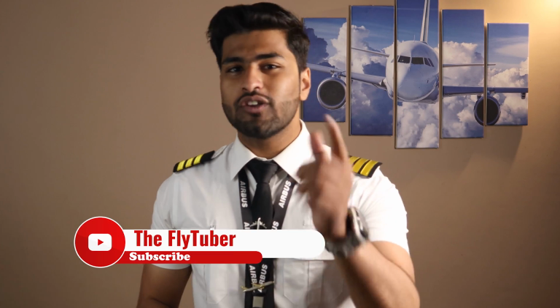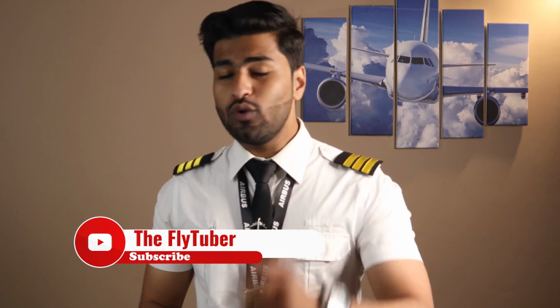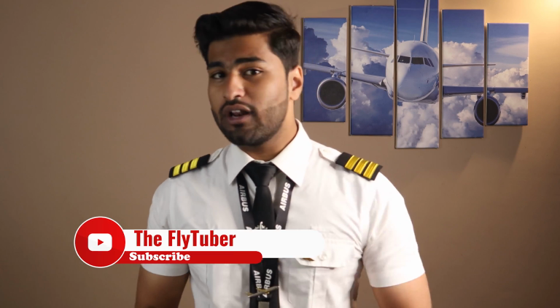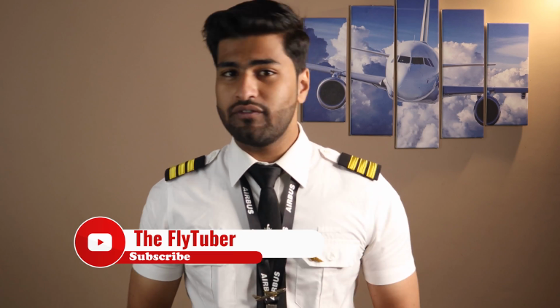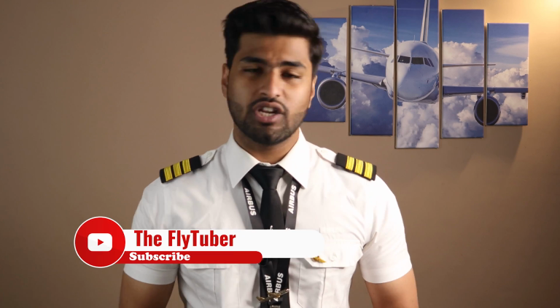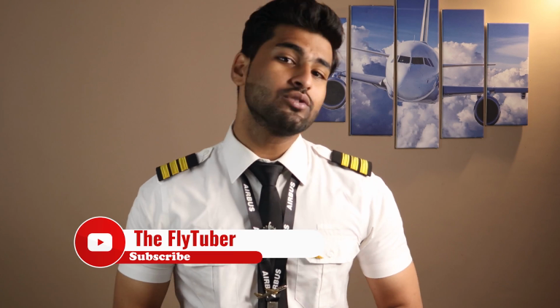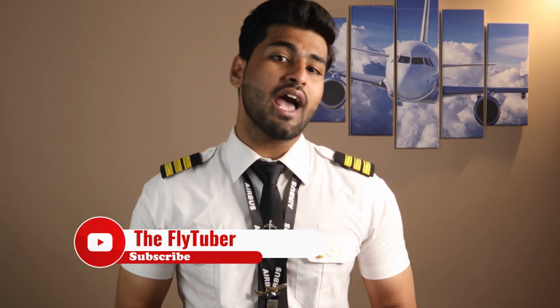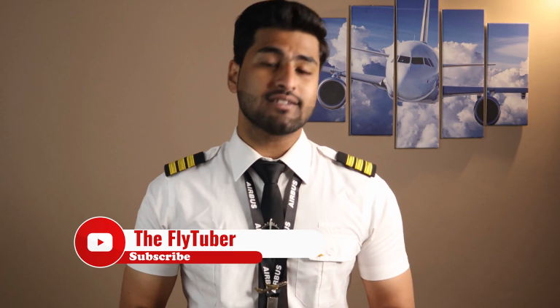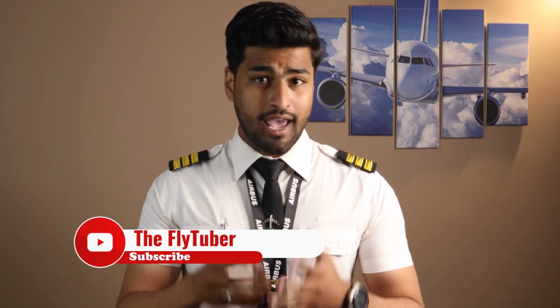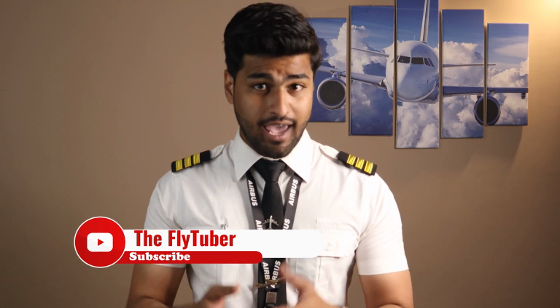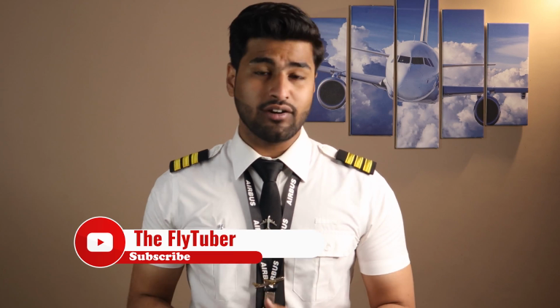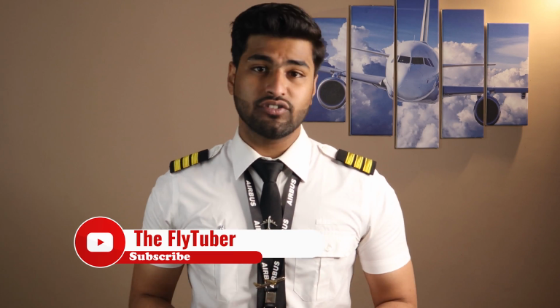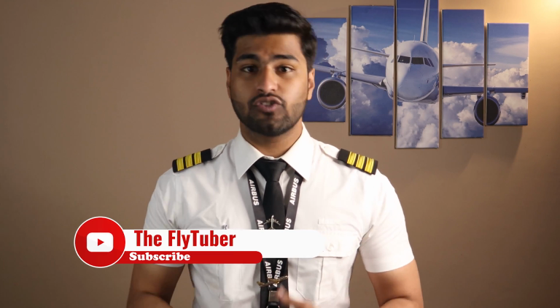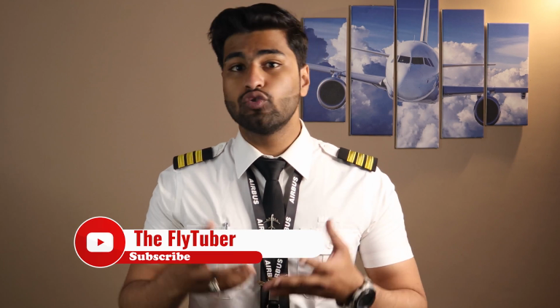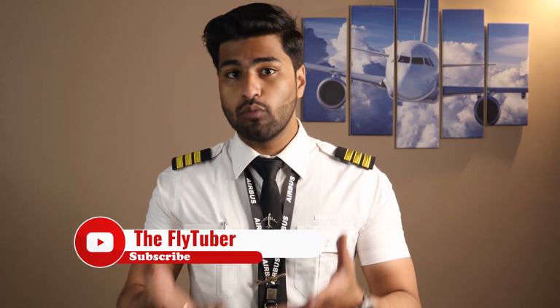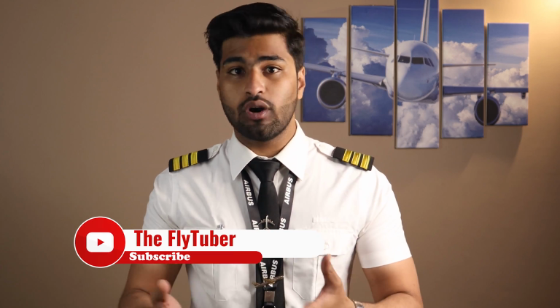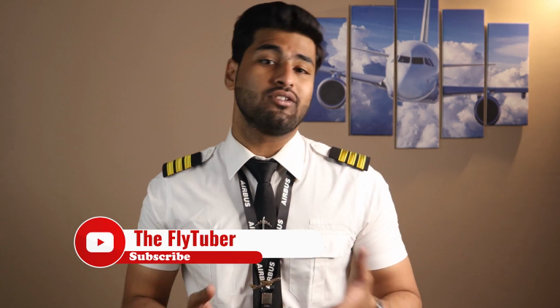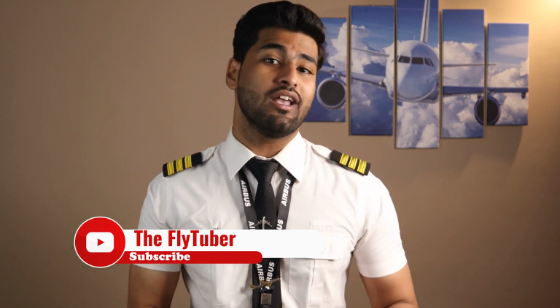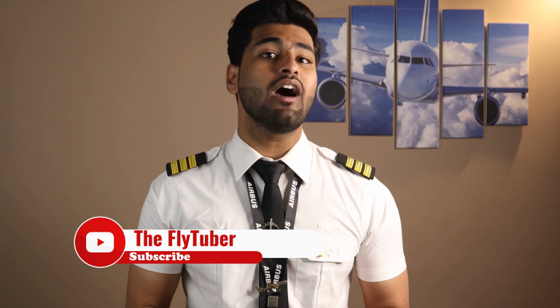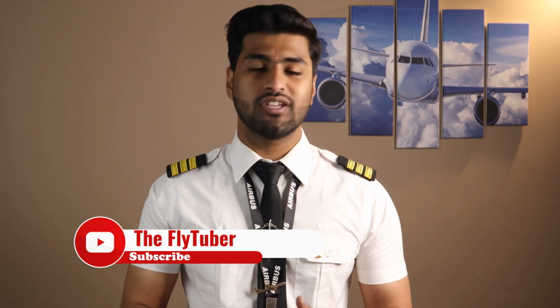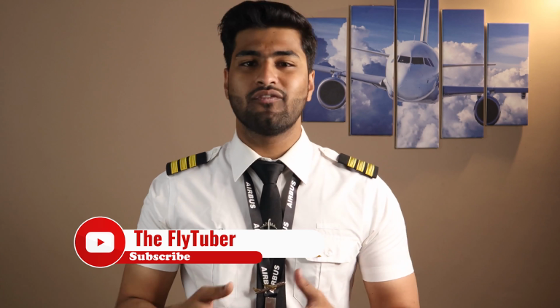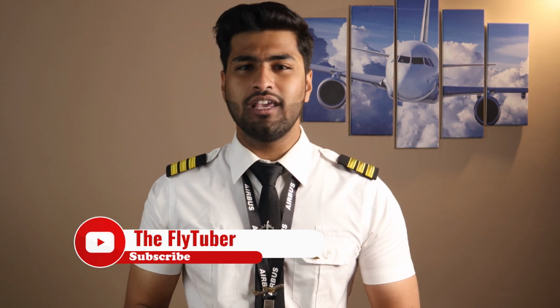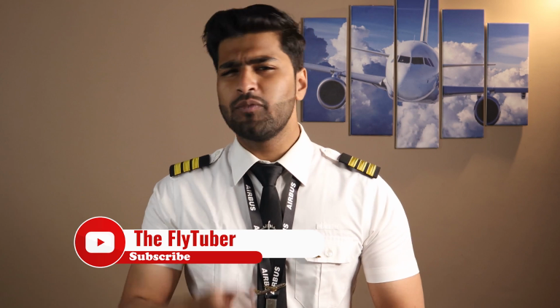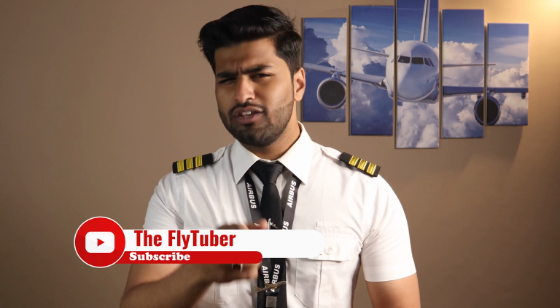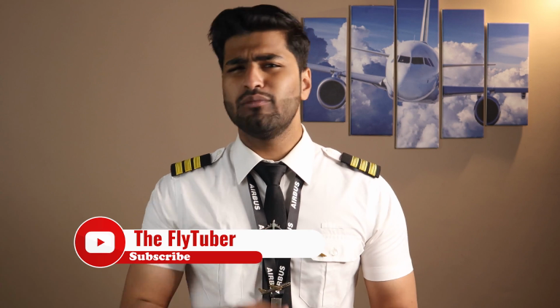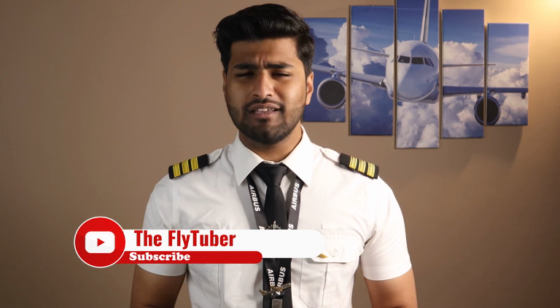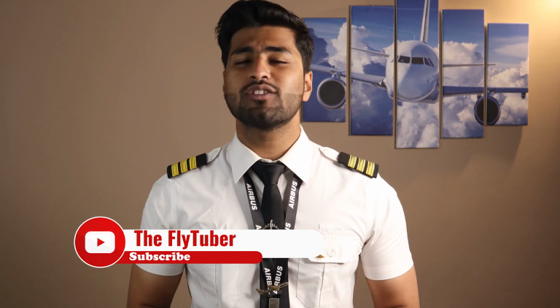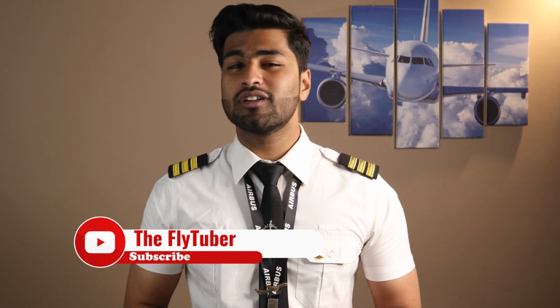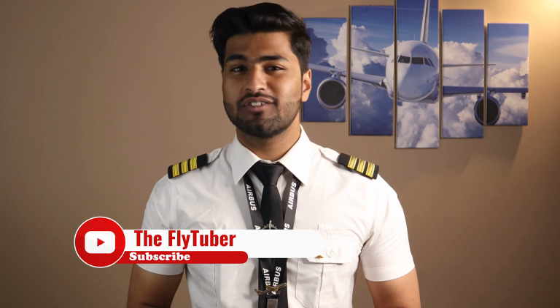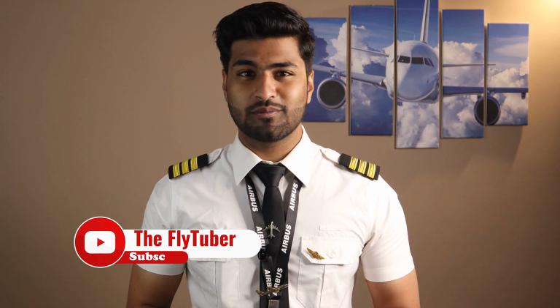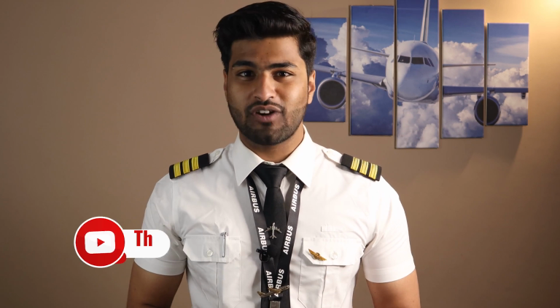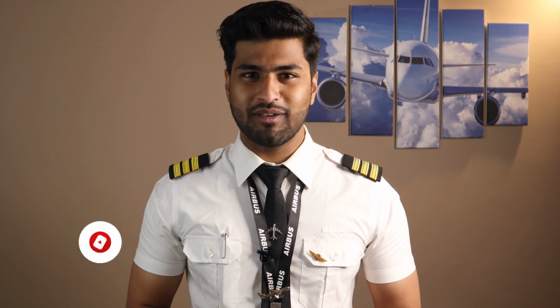If you are an aviation enthusiast and are interested to know more about aircraft and flying, you might as well consider subscribing.